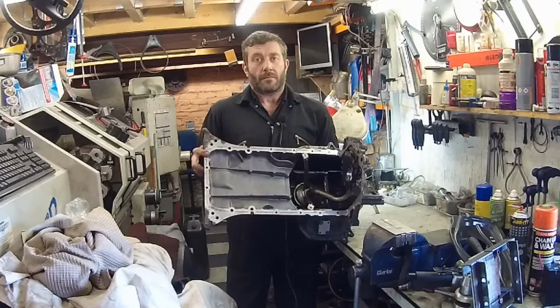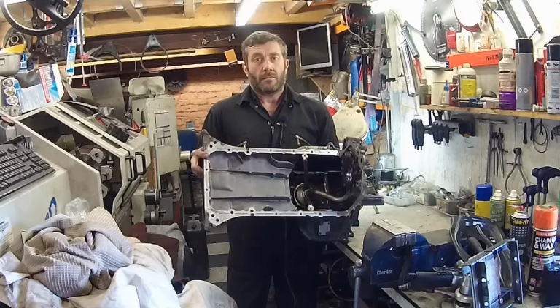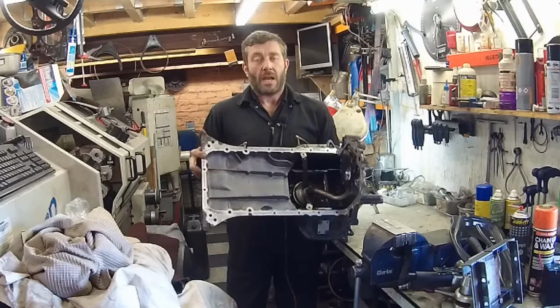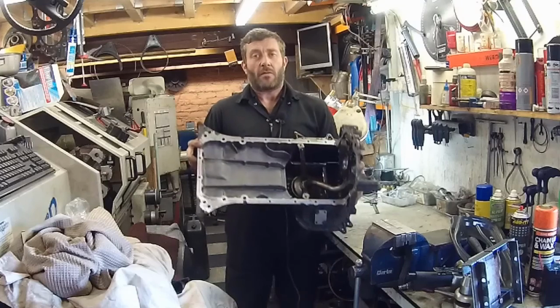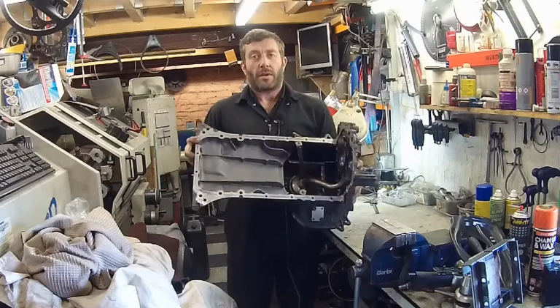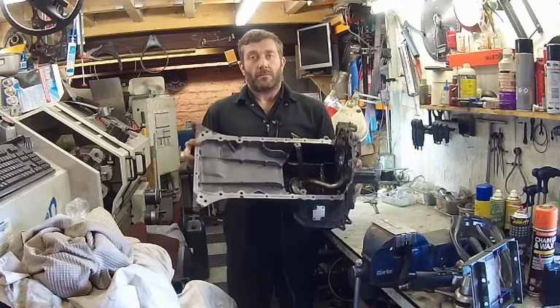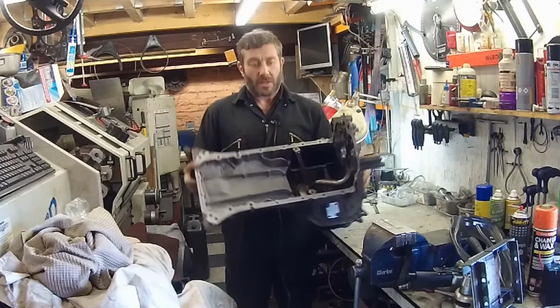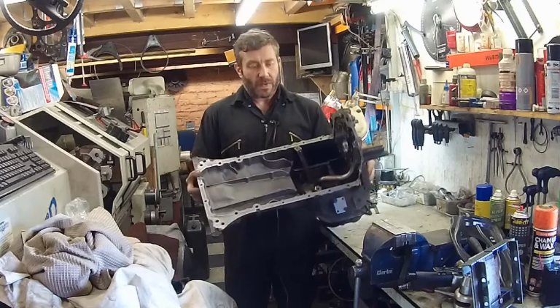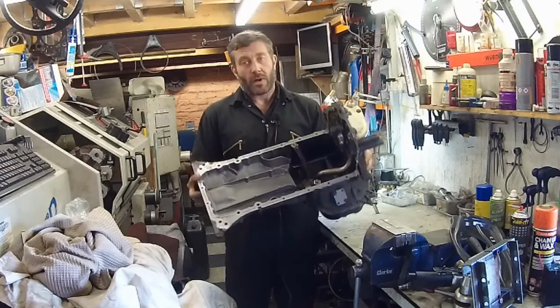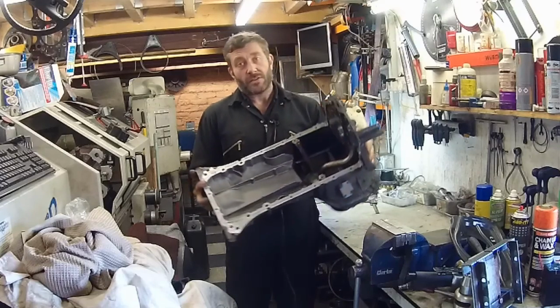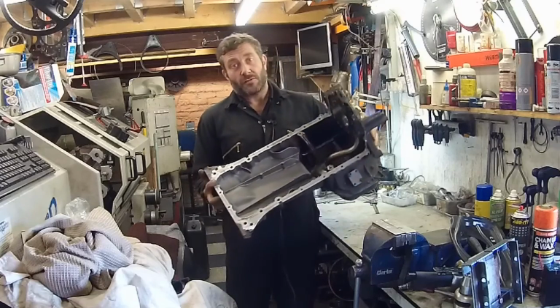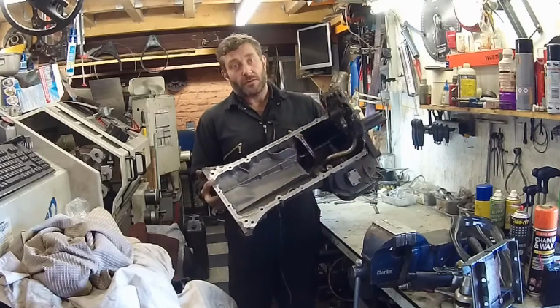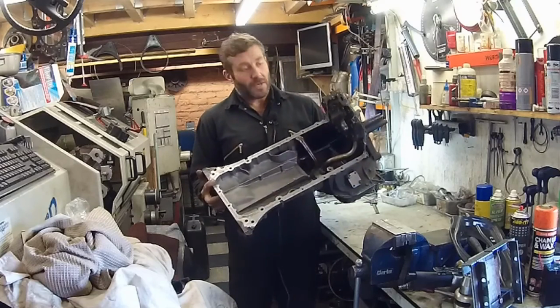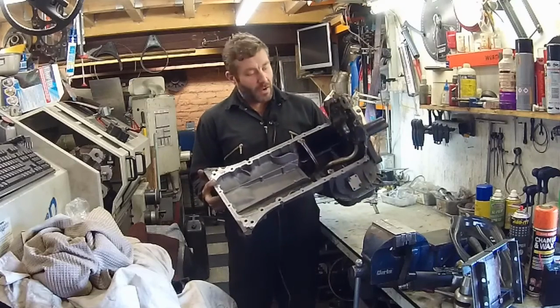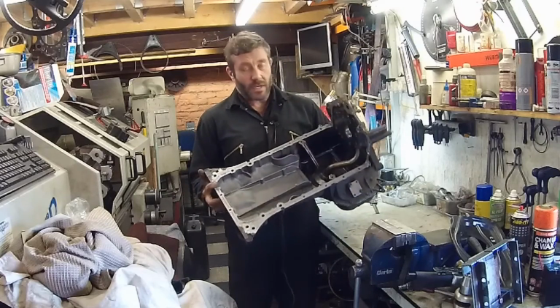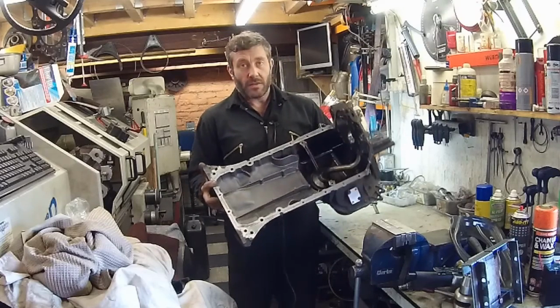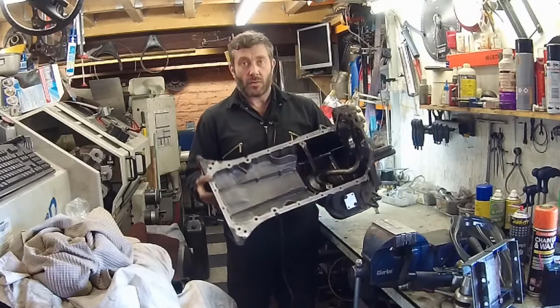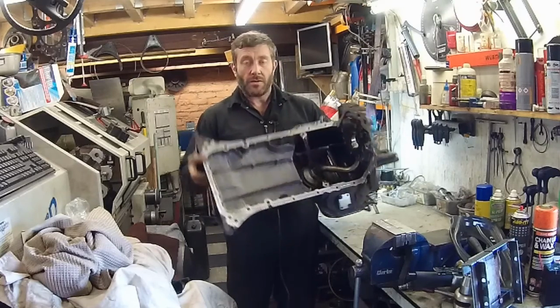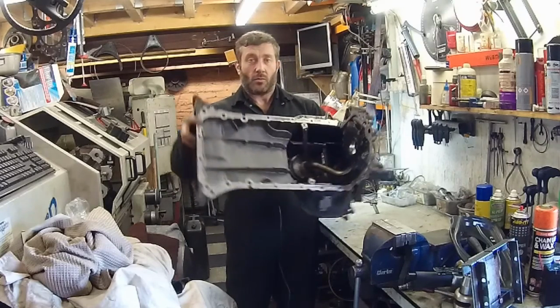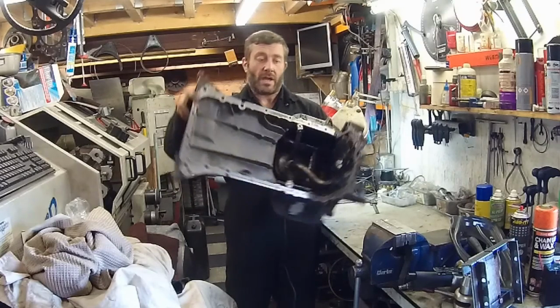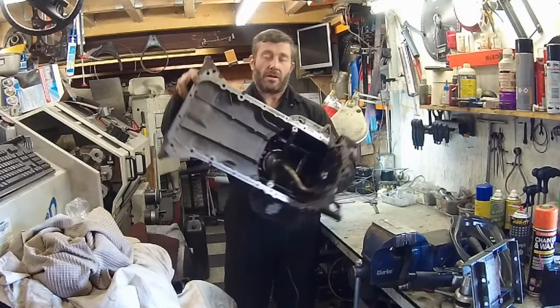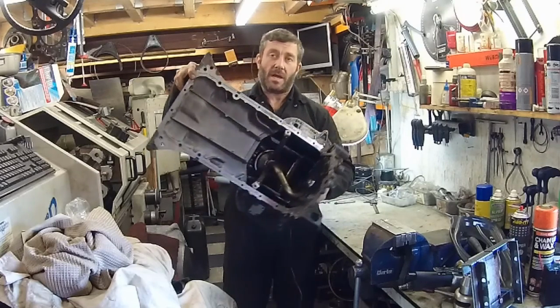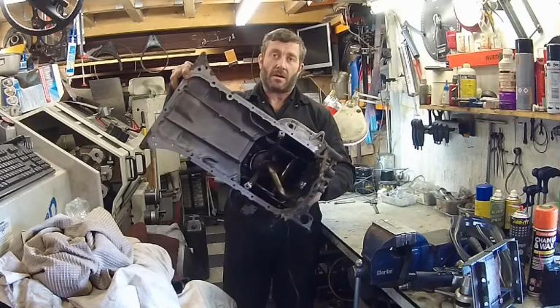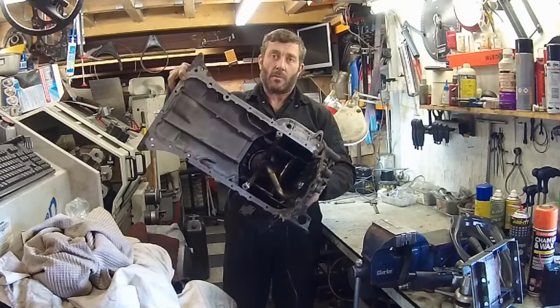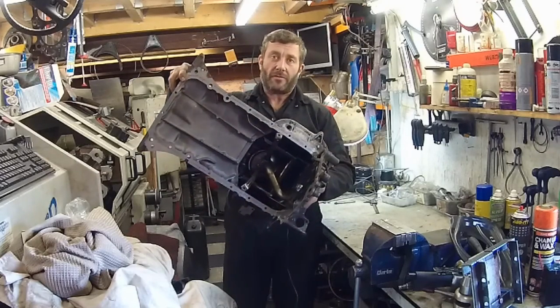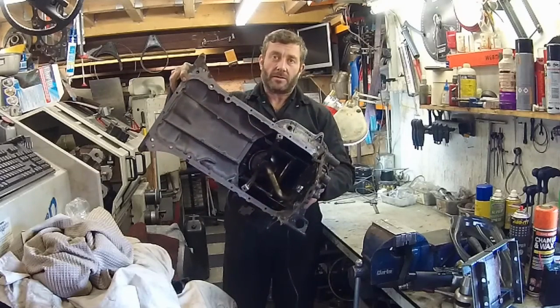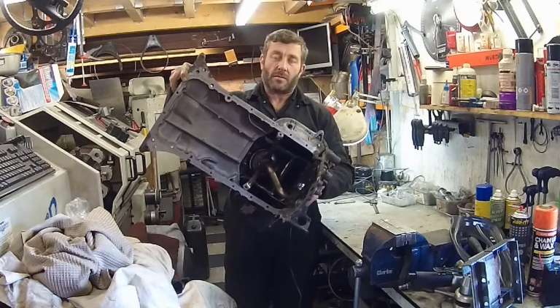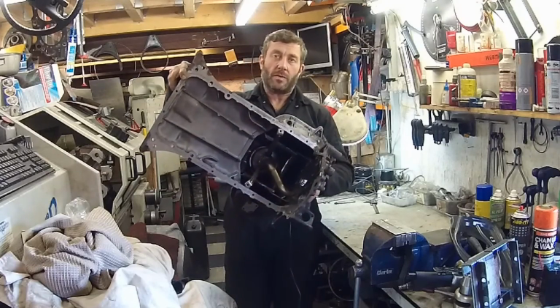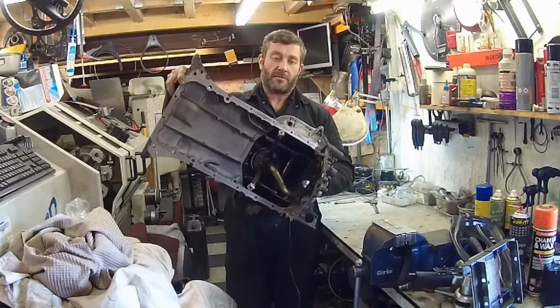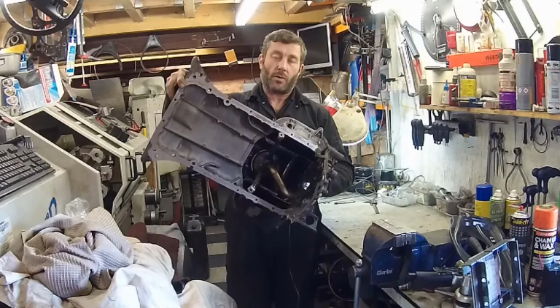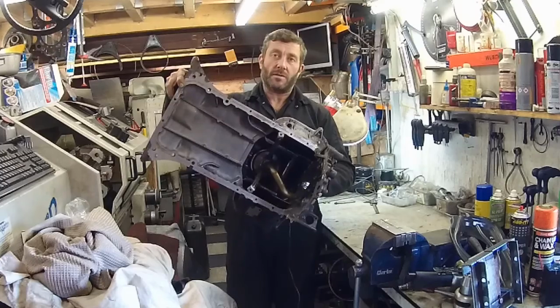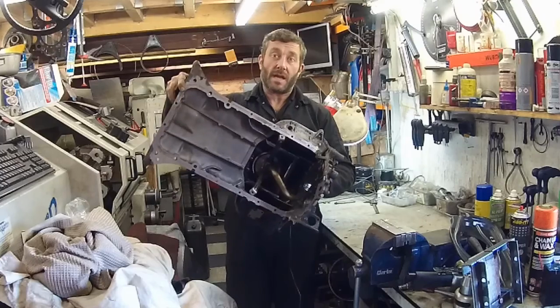Hello everybody, it's been a while since I've done a video and in this one we are going to make a baffled sump for a 1UZ.